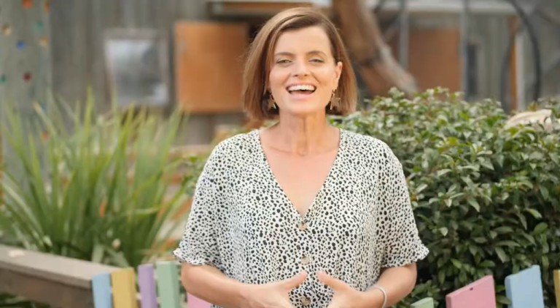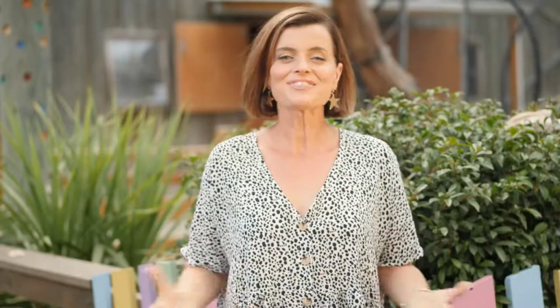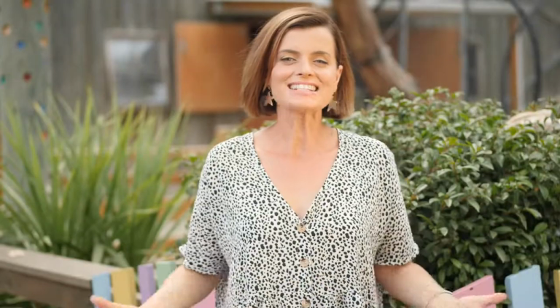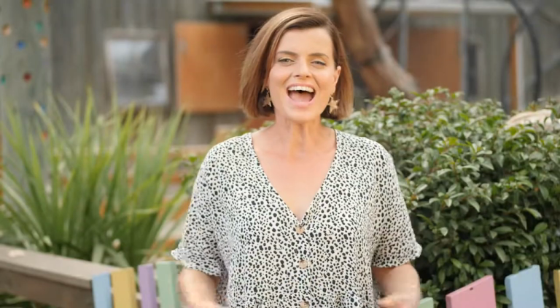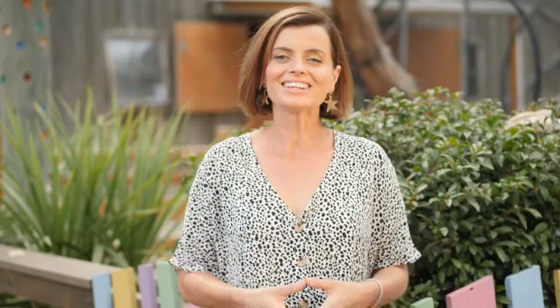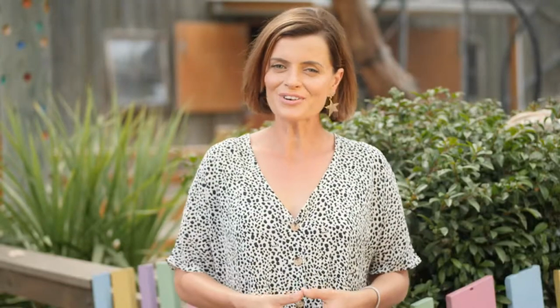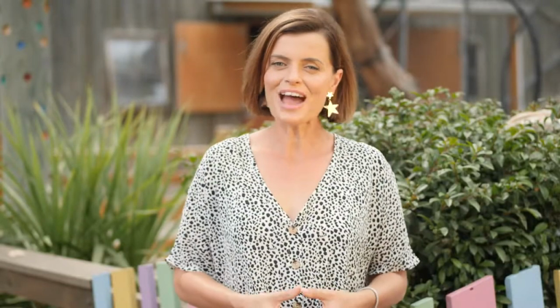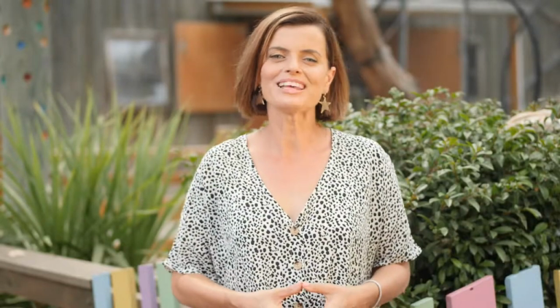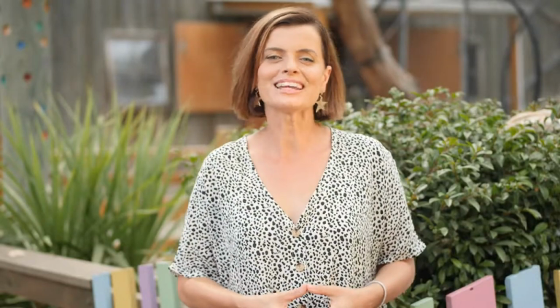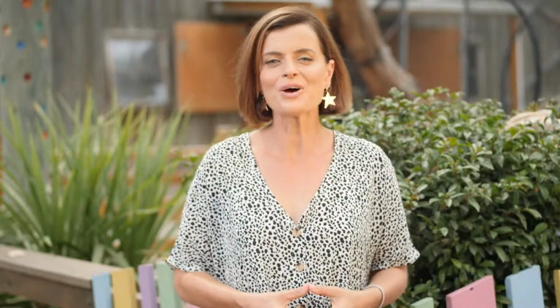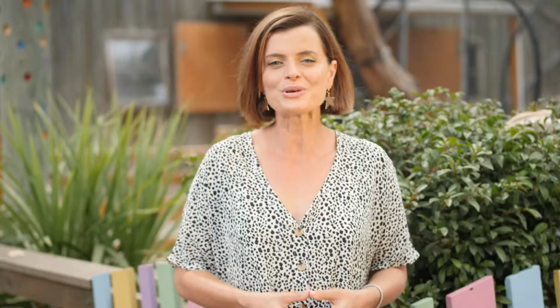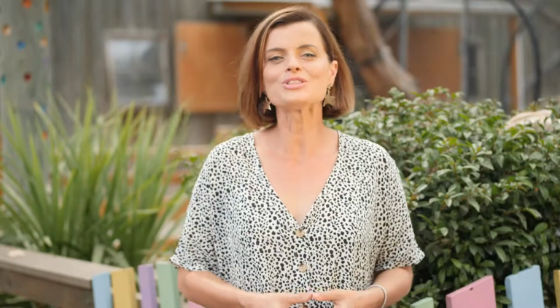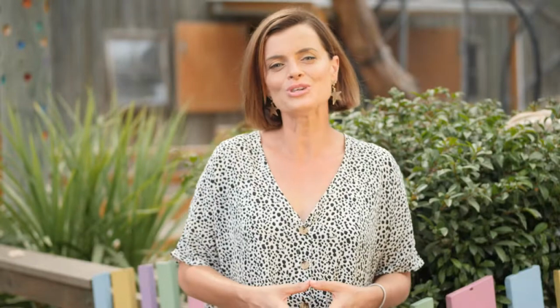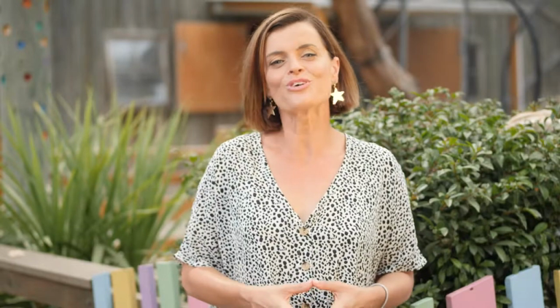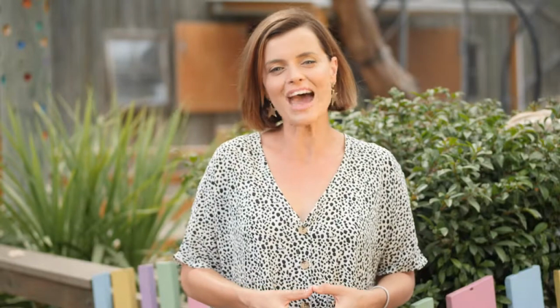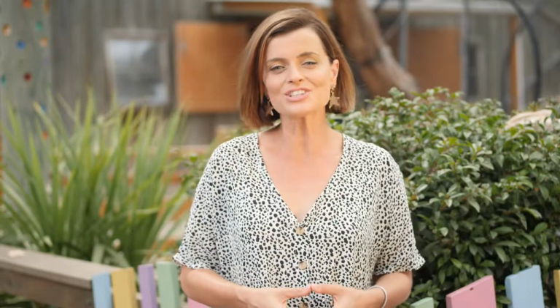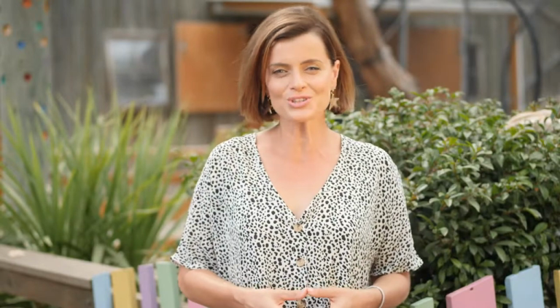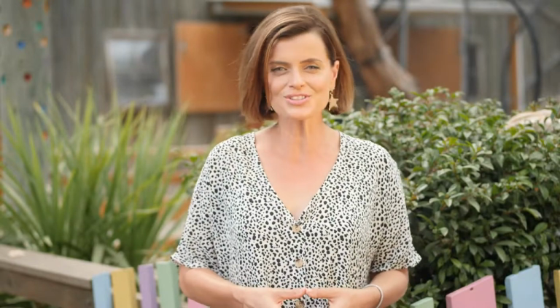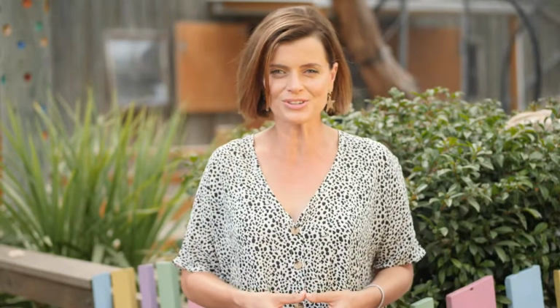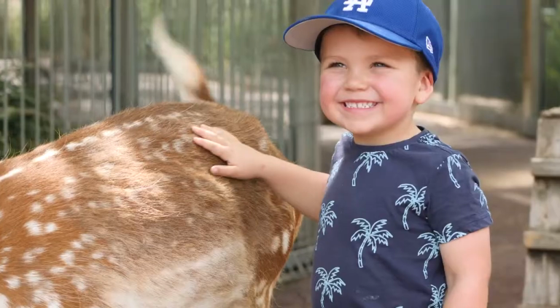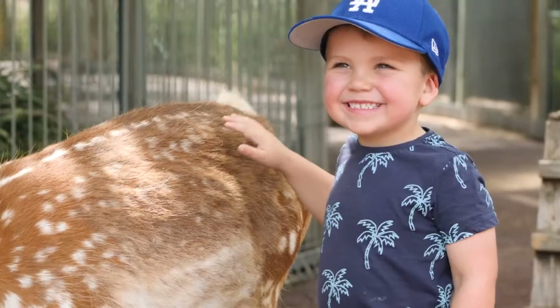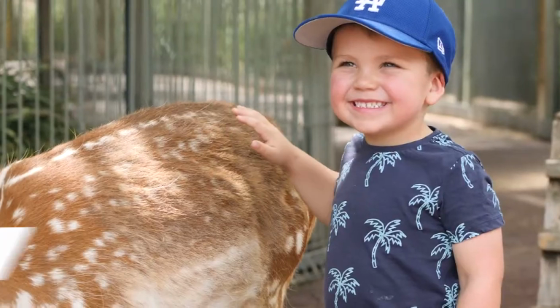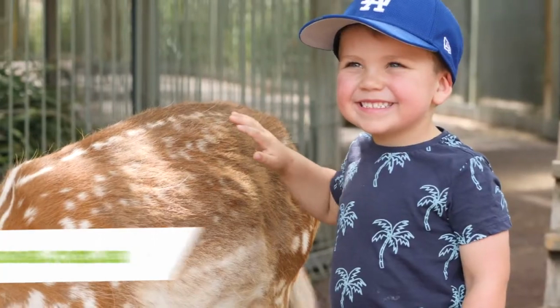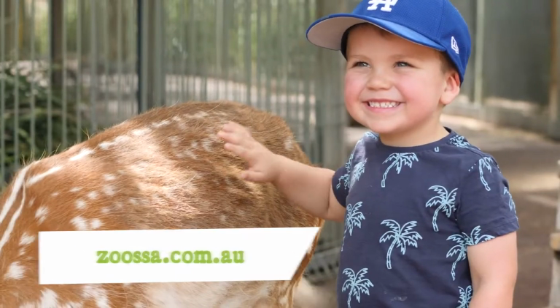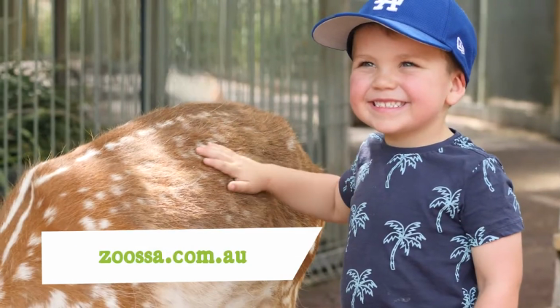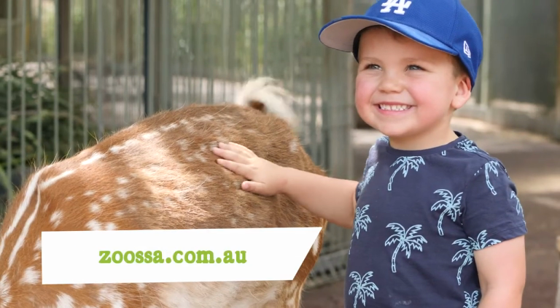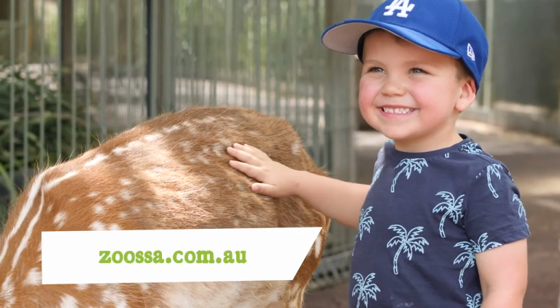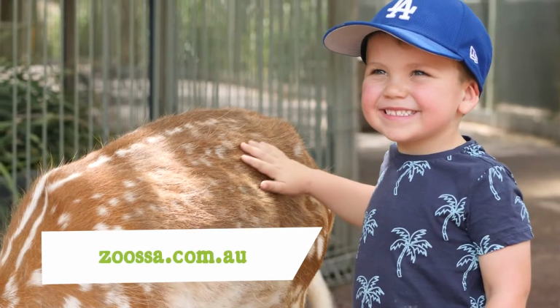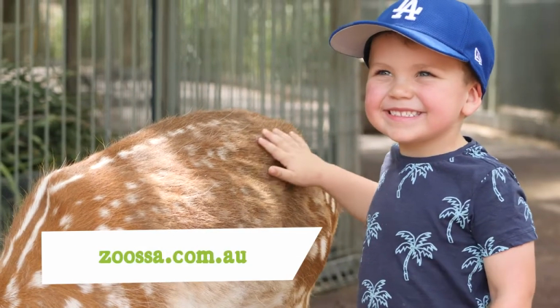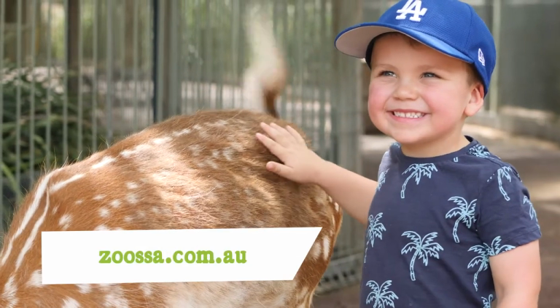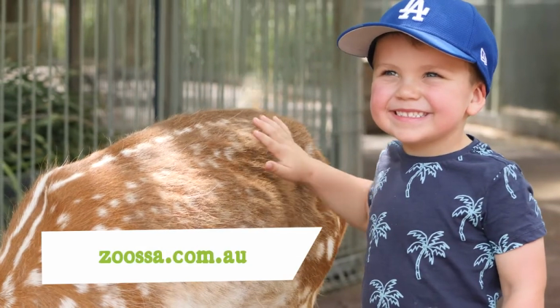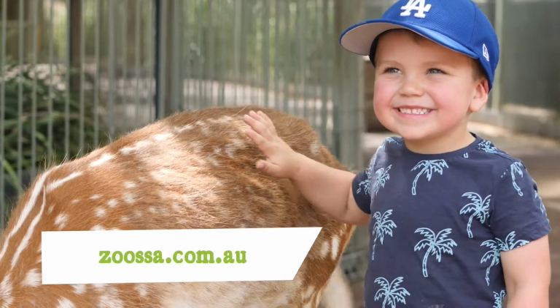To find out how your family can help build the new Variety Children's Zoo, head to zoossa.com.au.